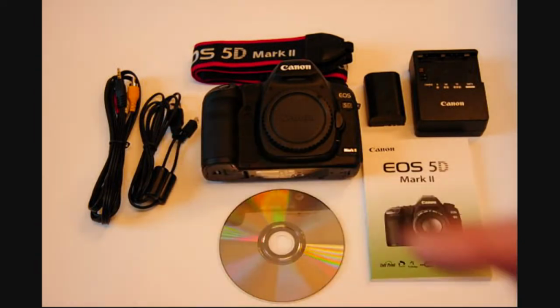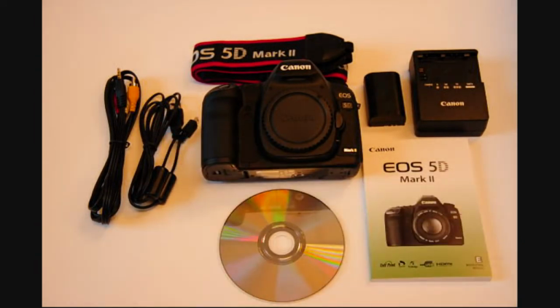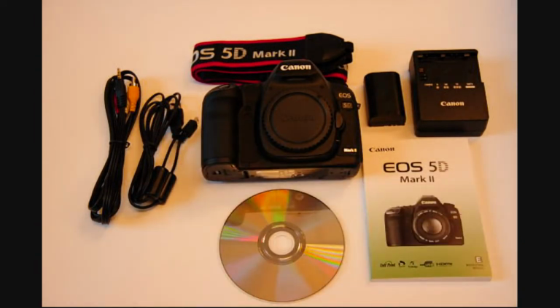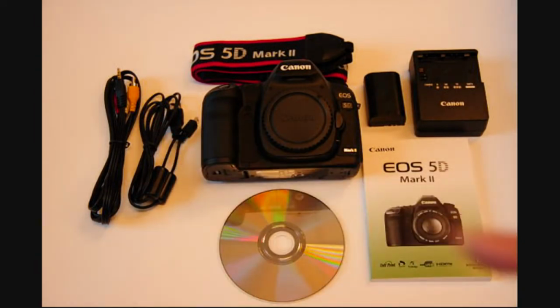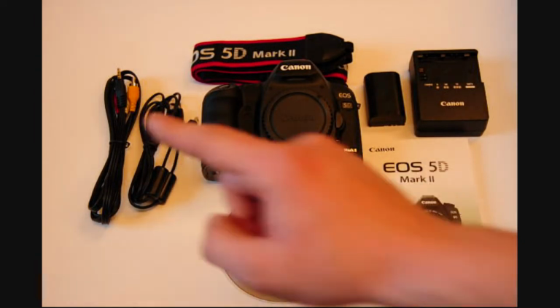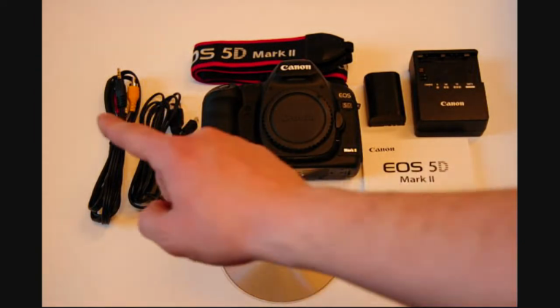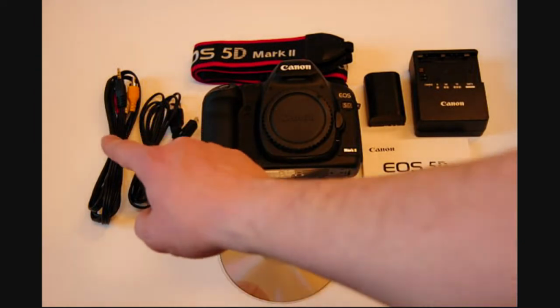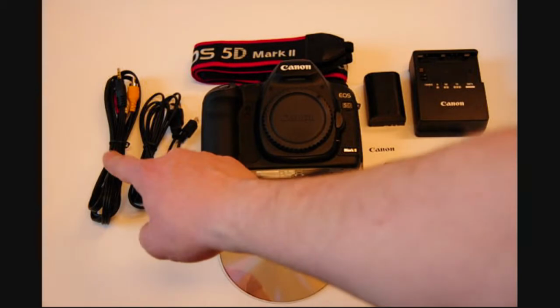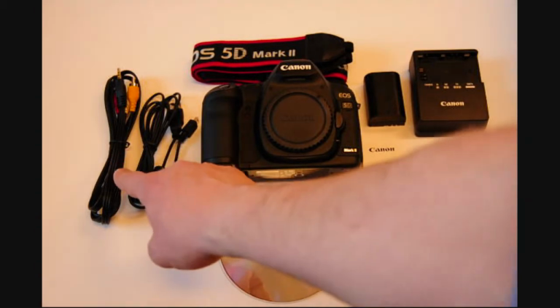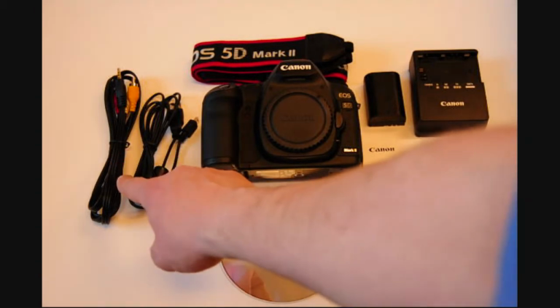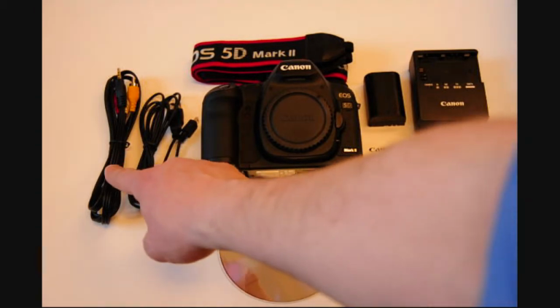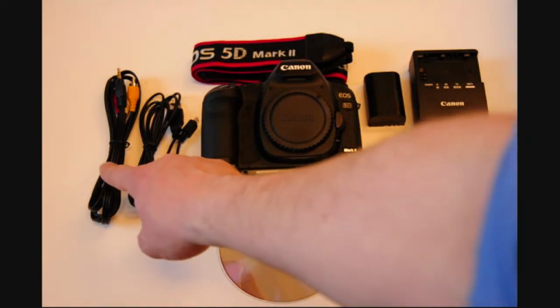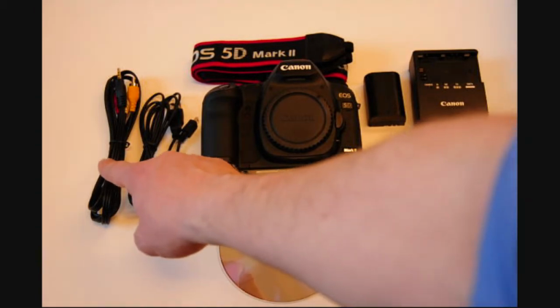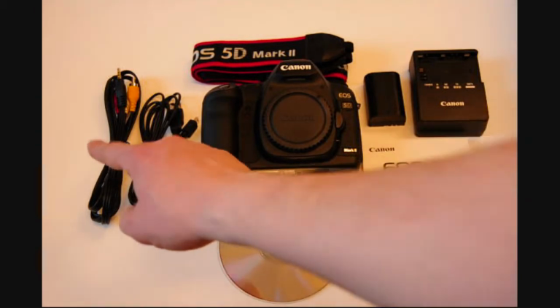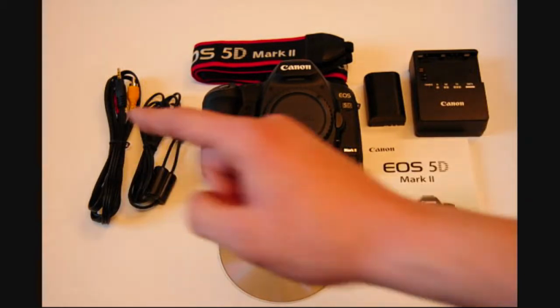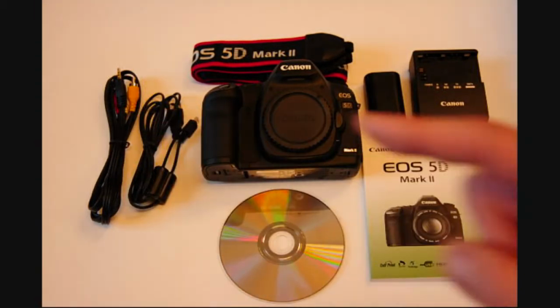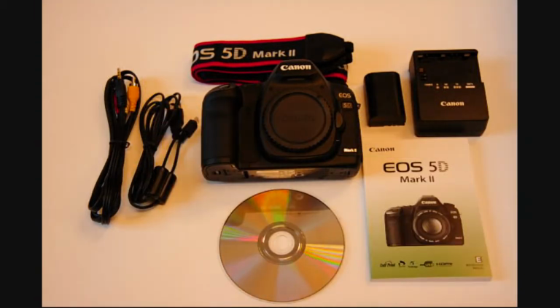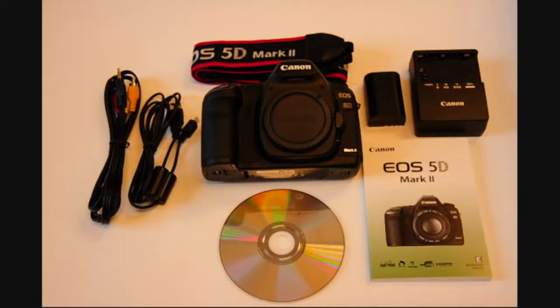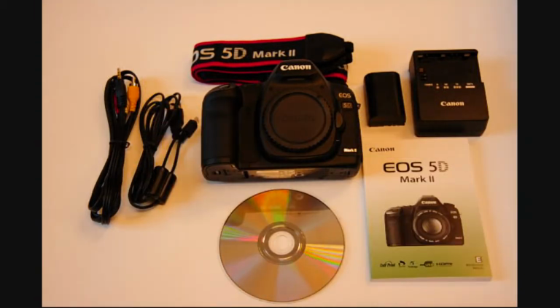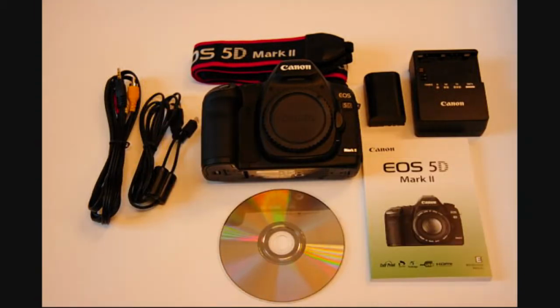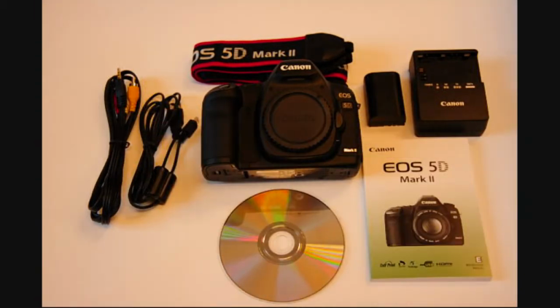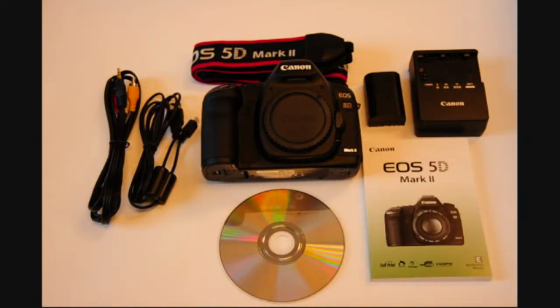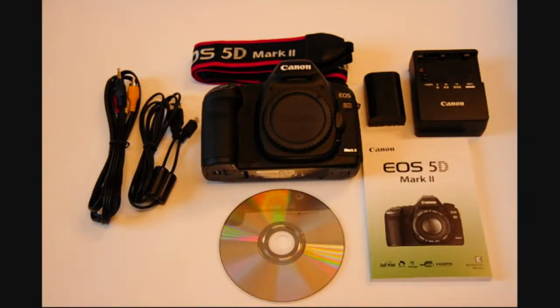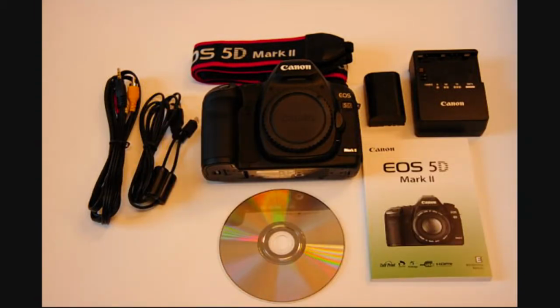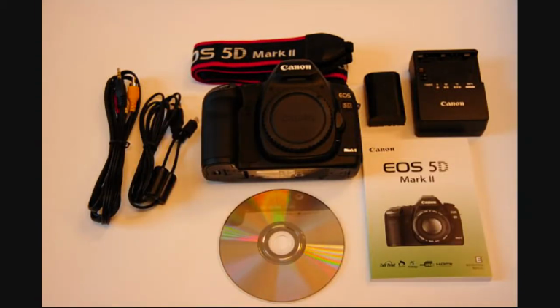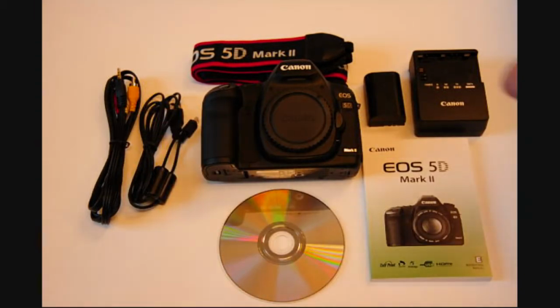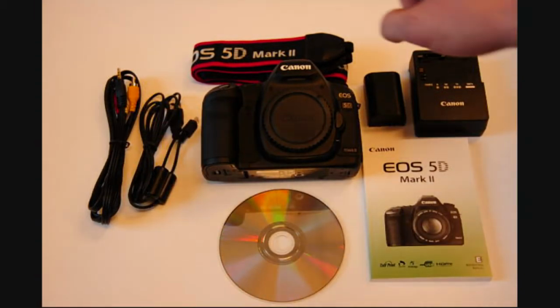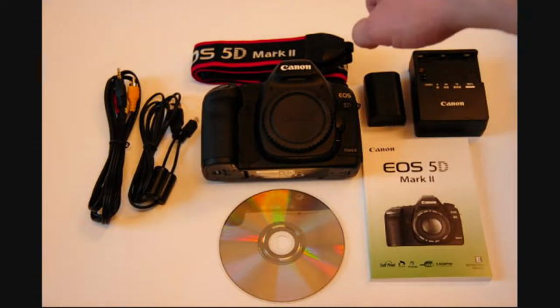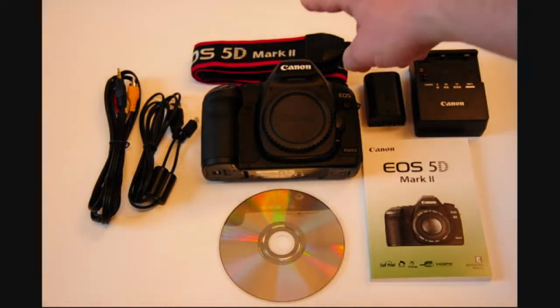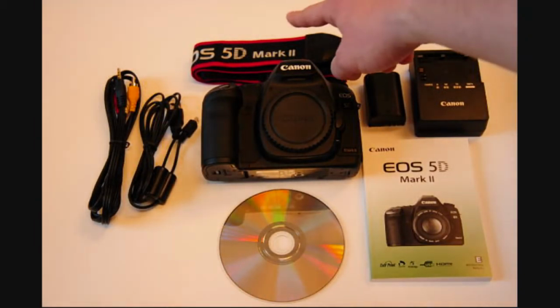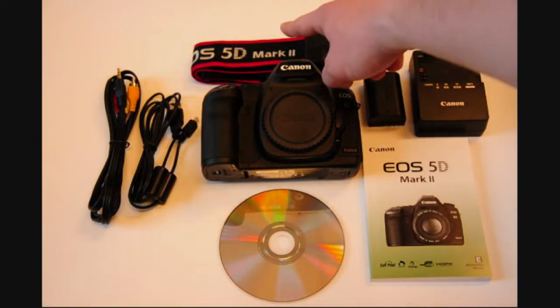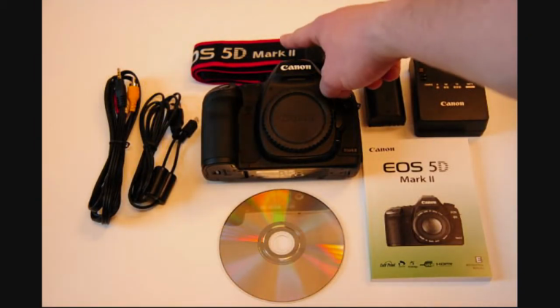Also included are the USB cable, the video cable, and of course the neck strap.